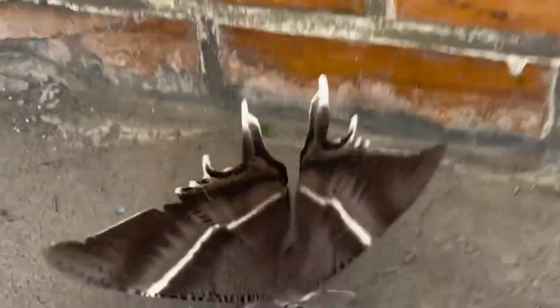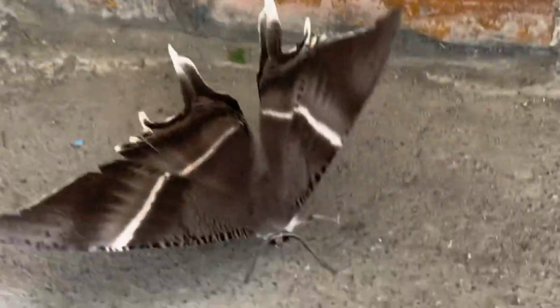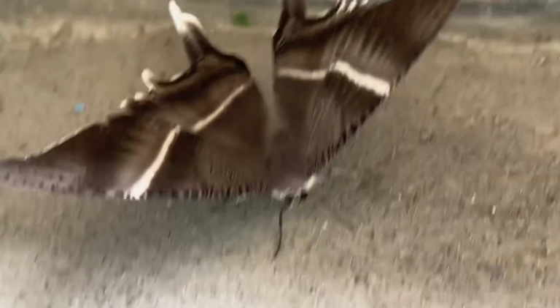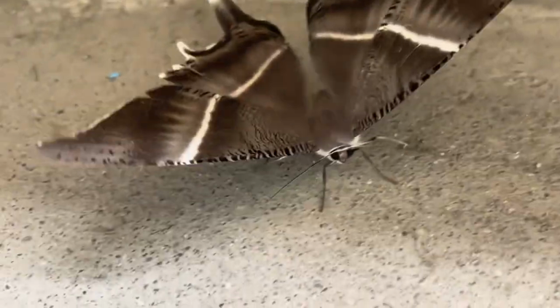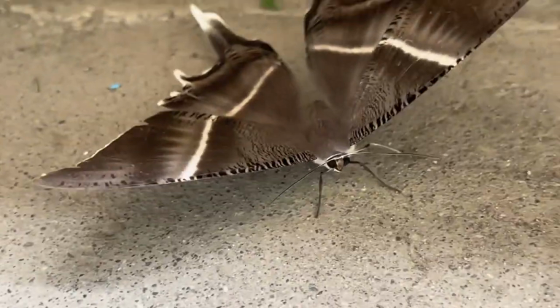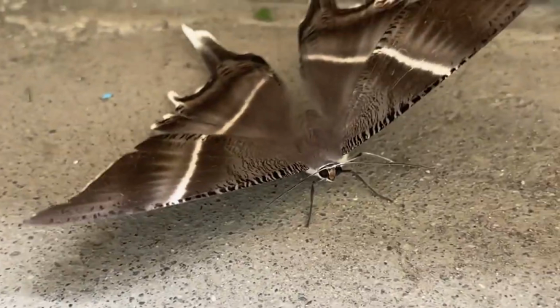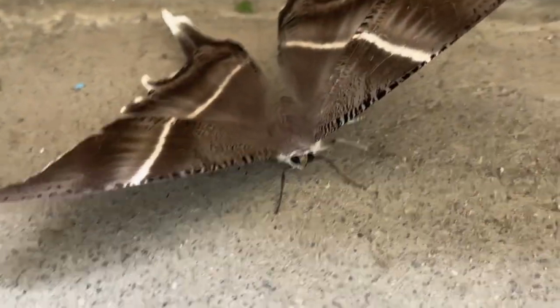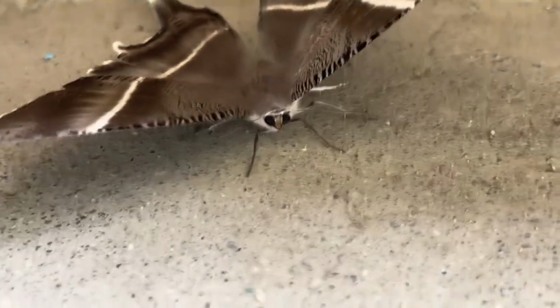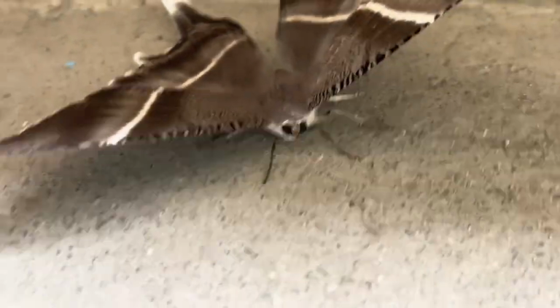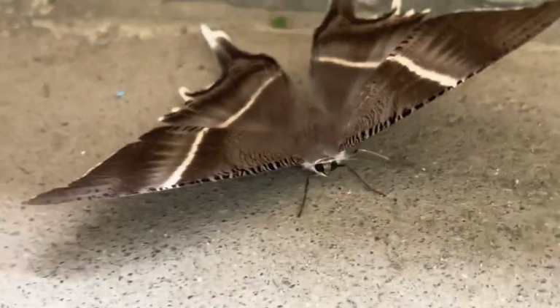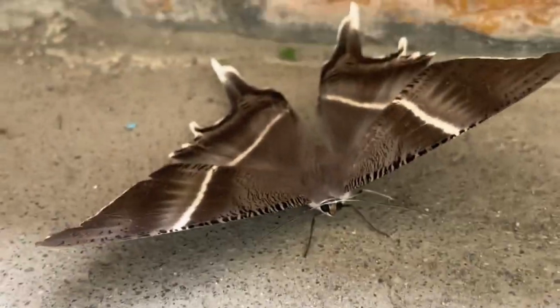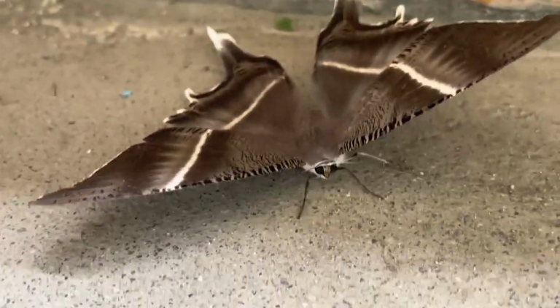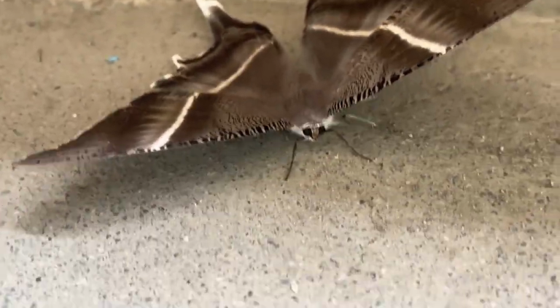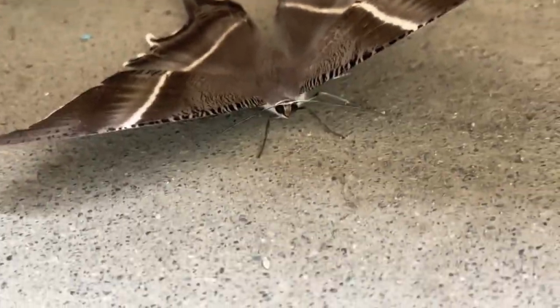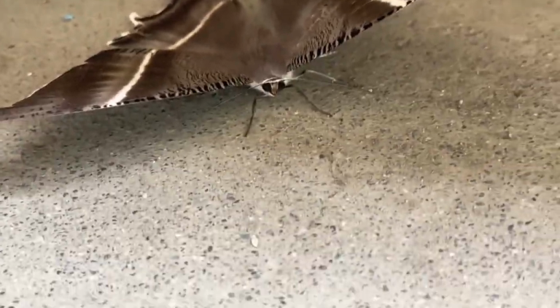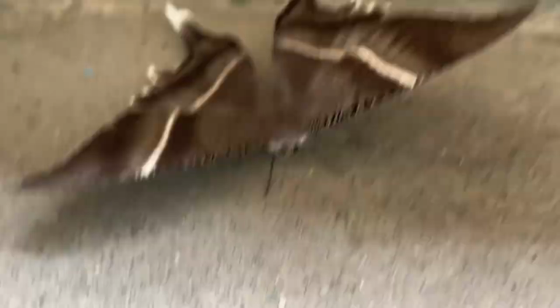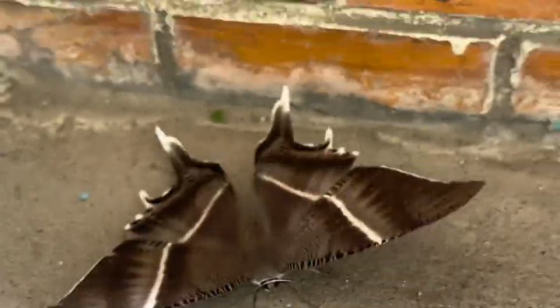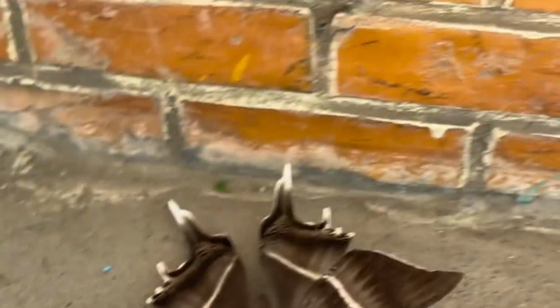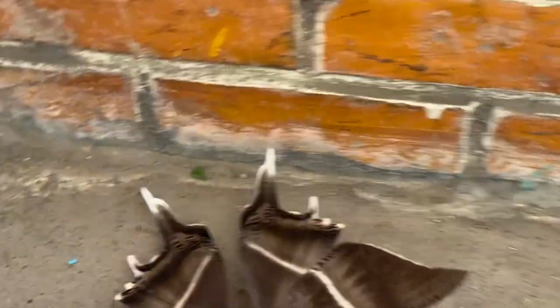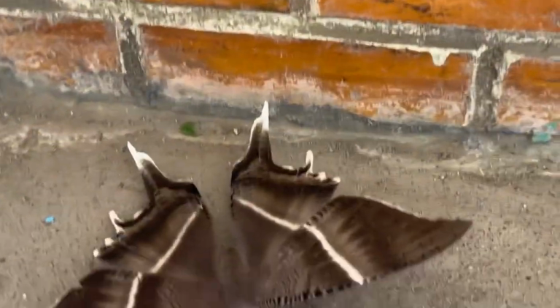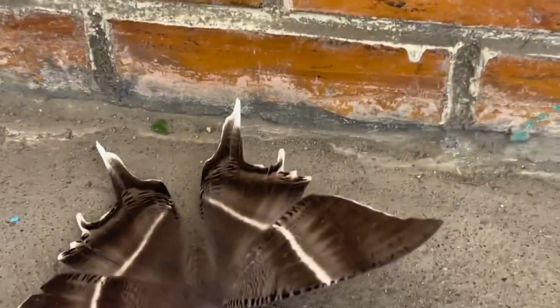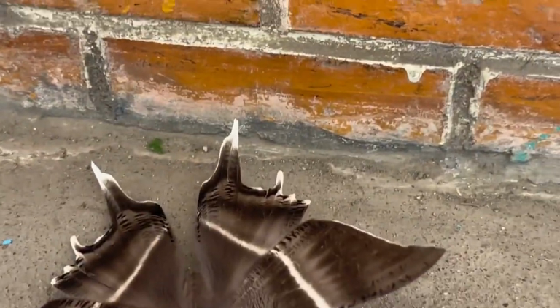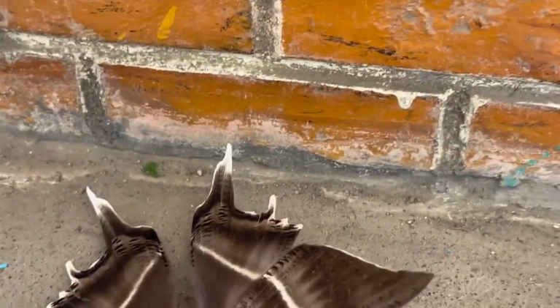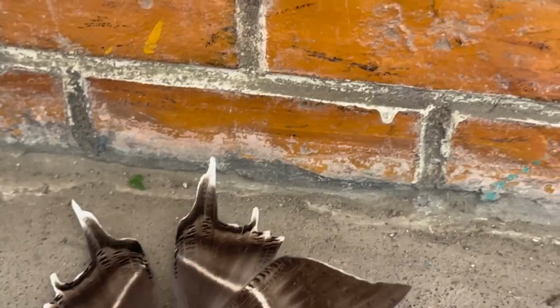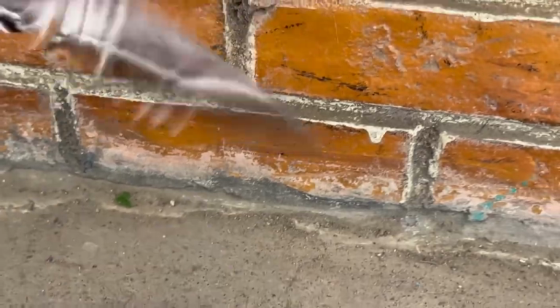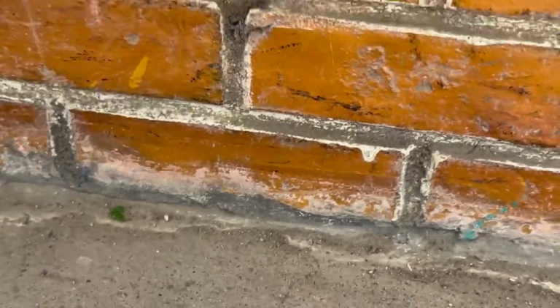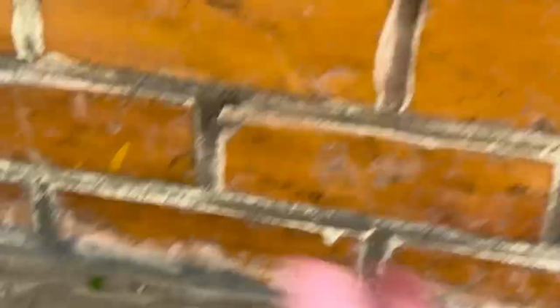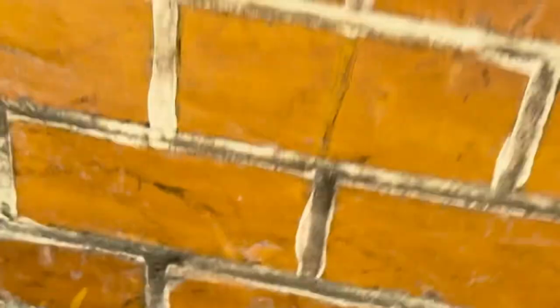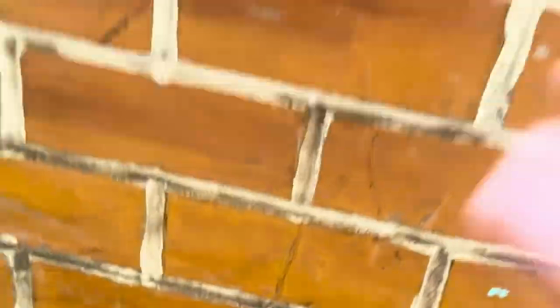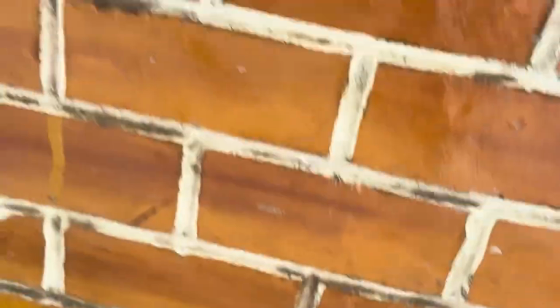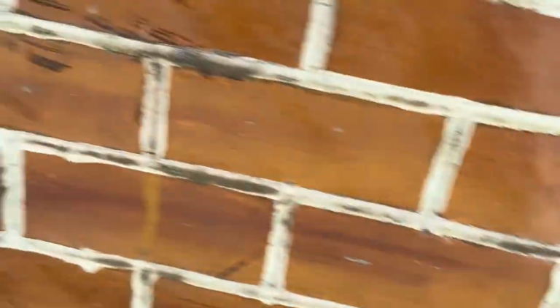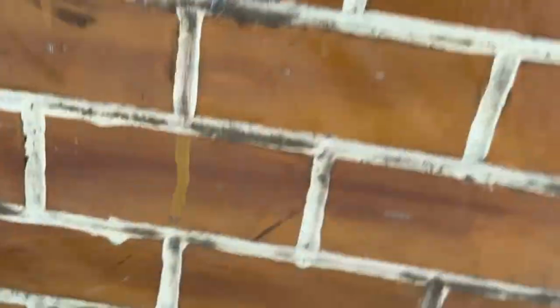Butterflies taste with their feet. They have taste receptors on their feet to help them find their host plants and locate food.